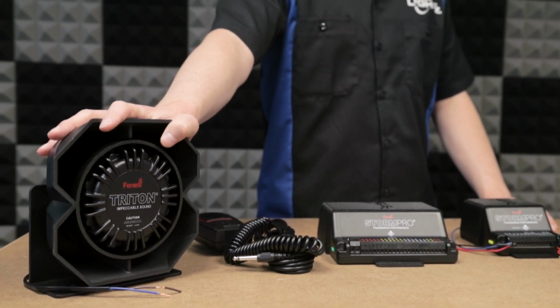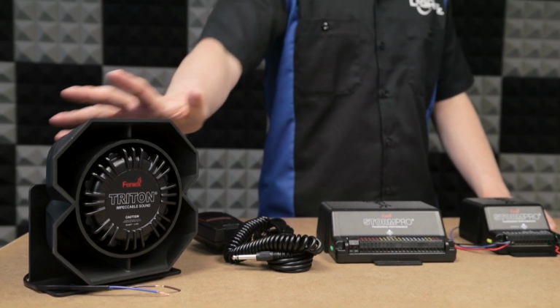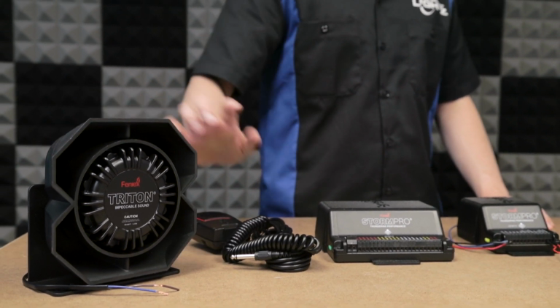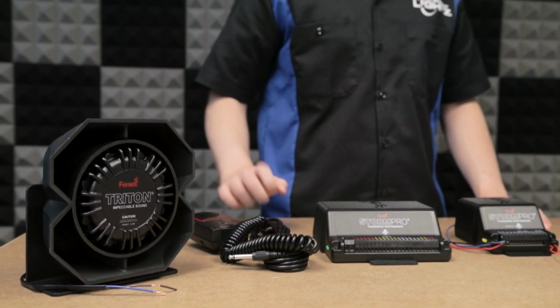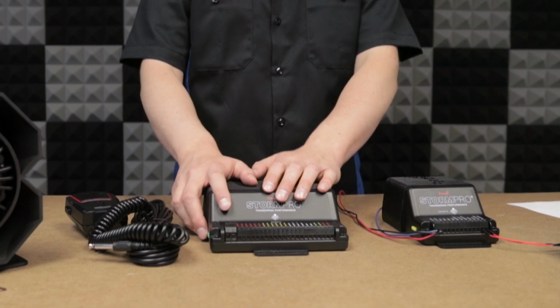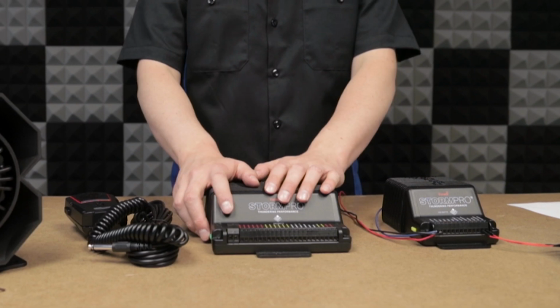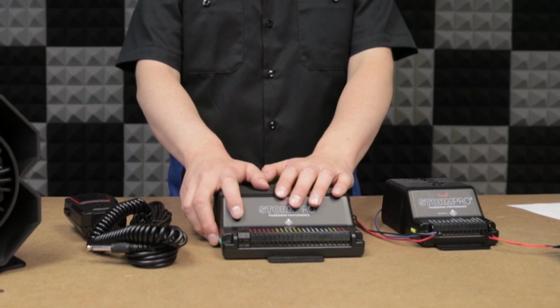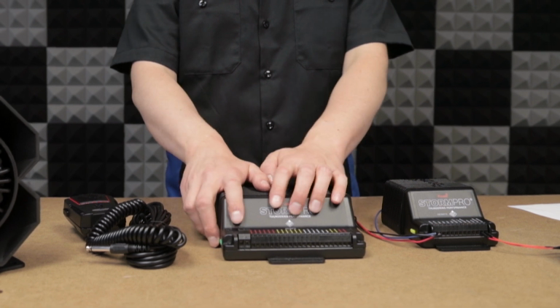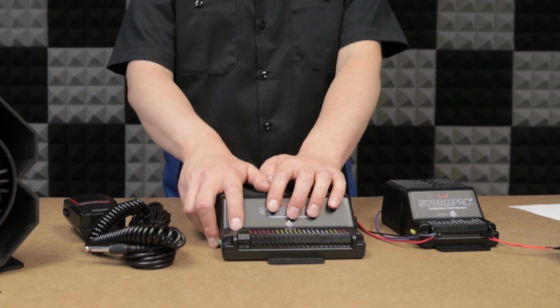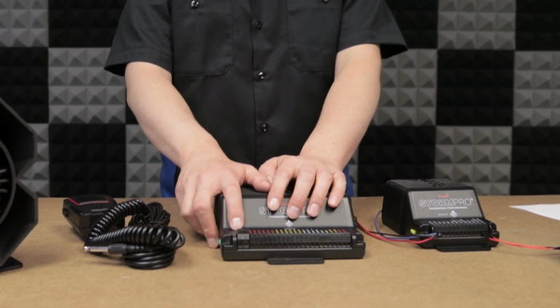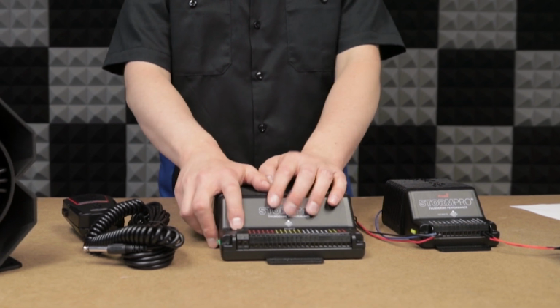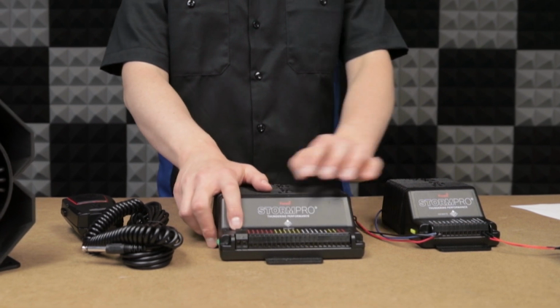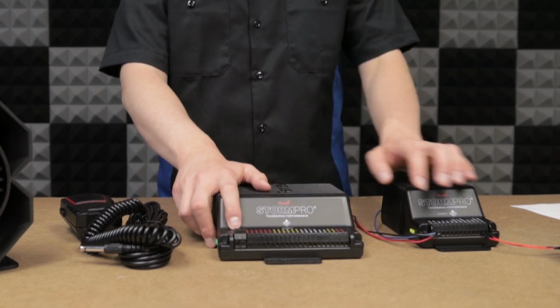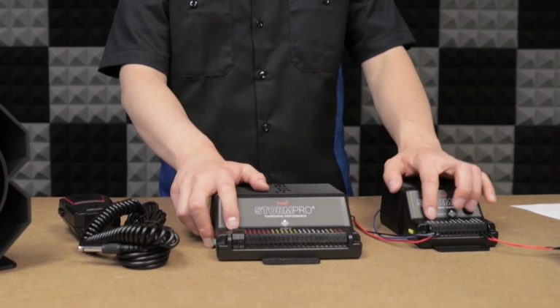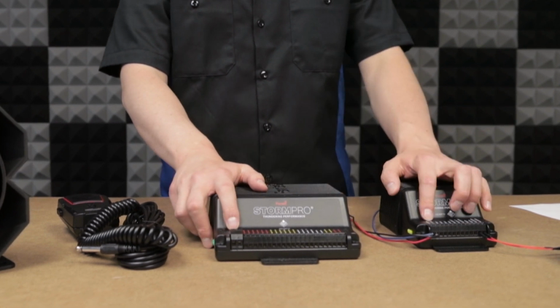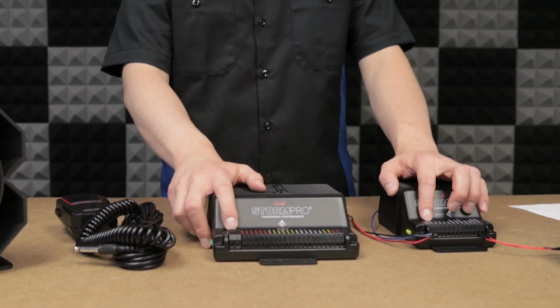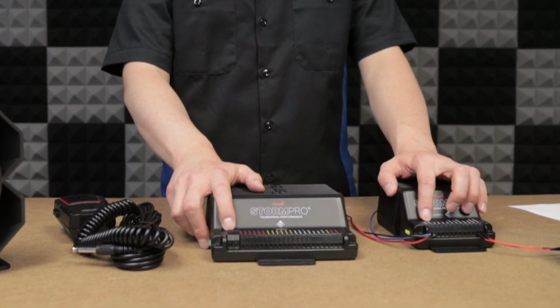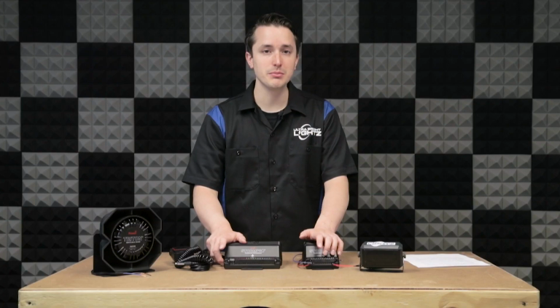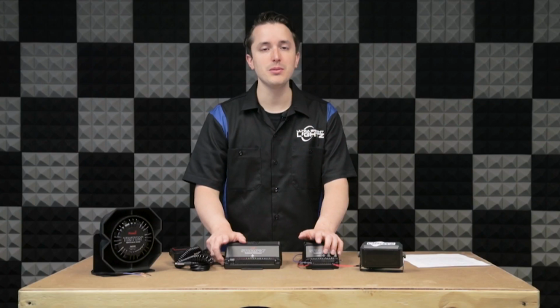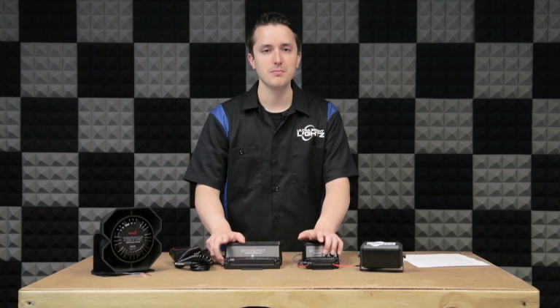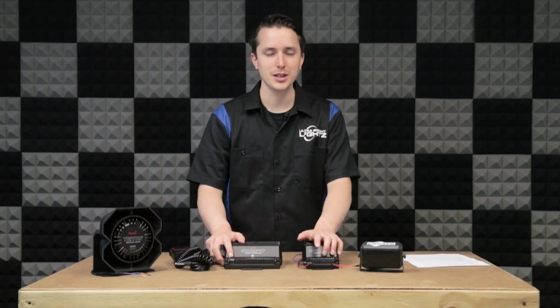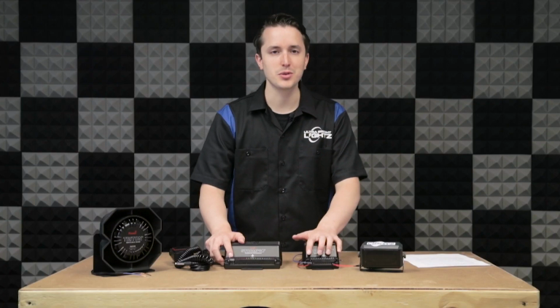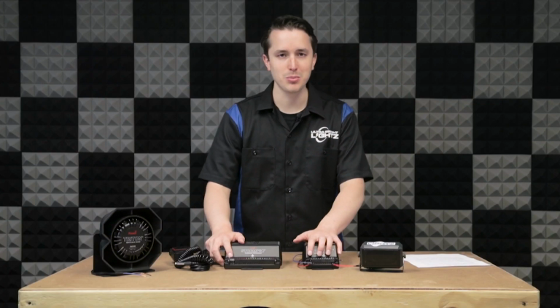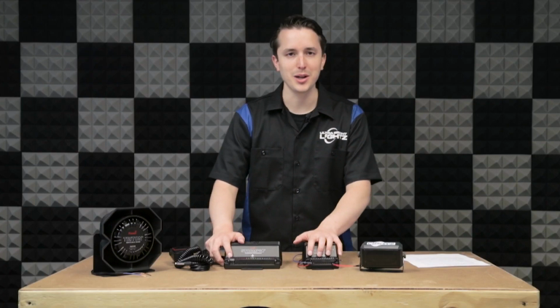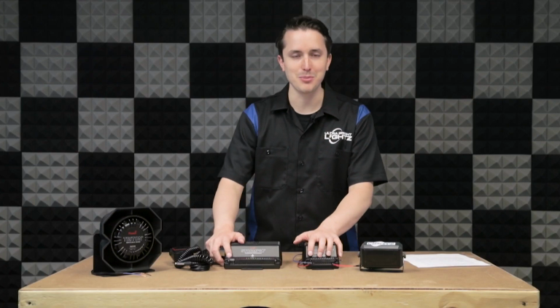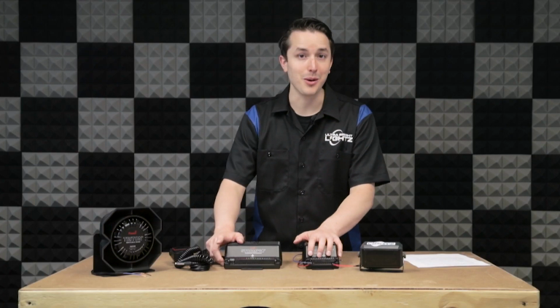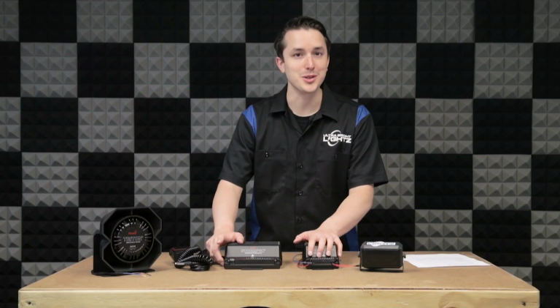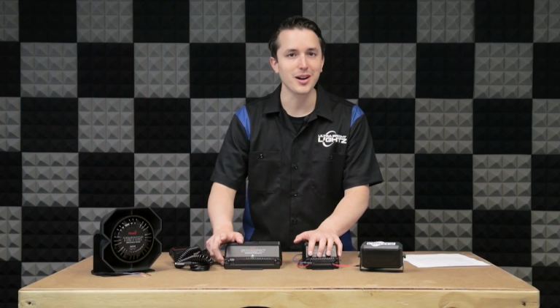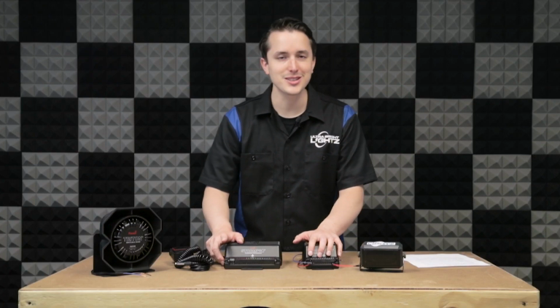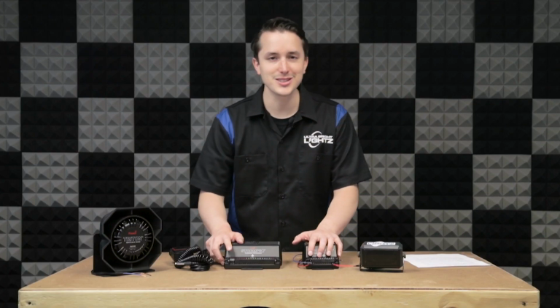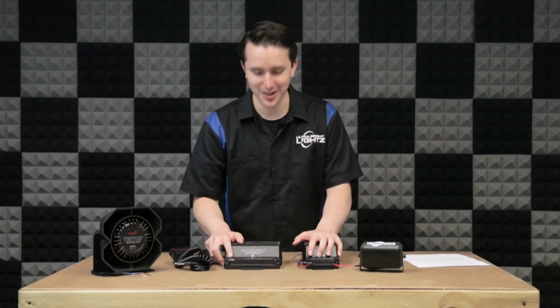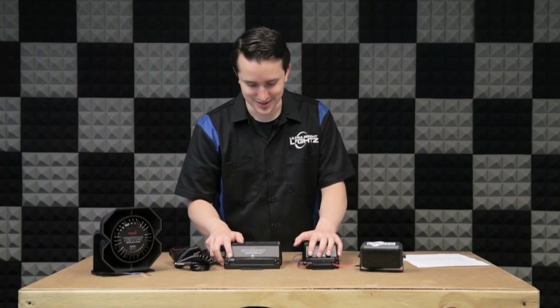The first ports you'll have are your power and your ground. That's where you apply your power and your ground to the siren.